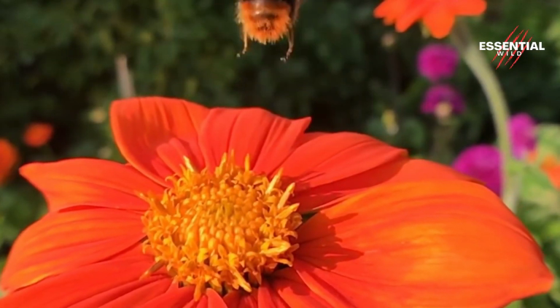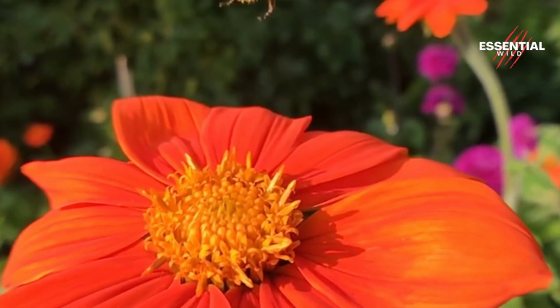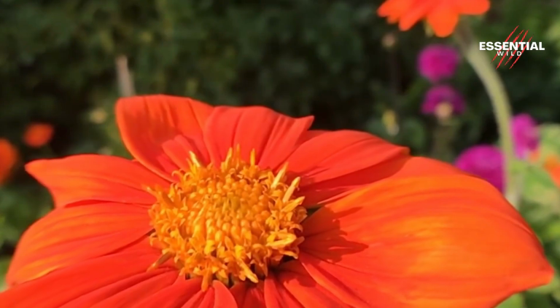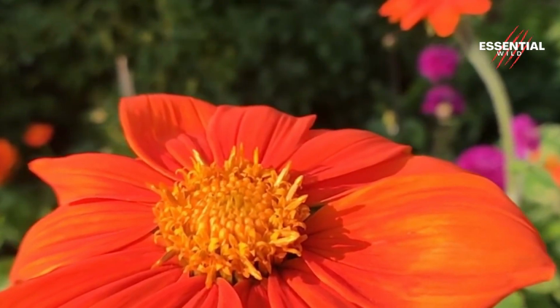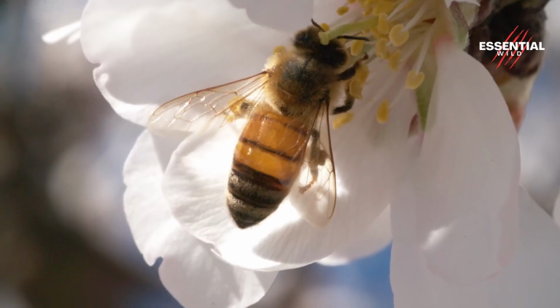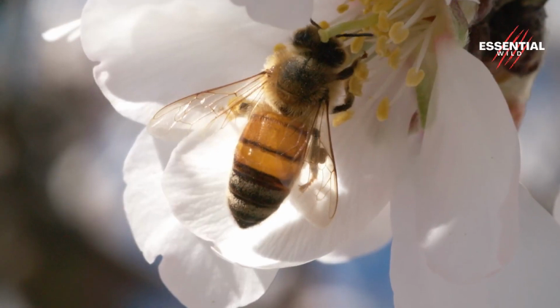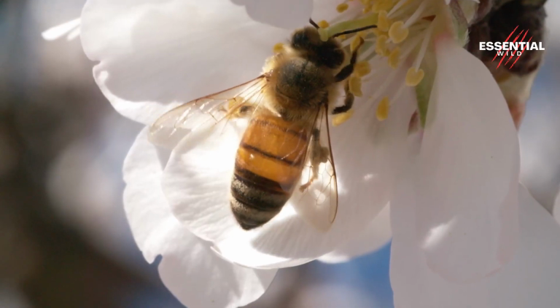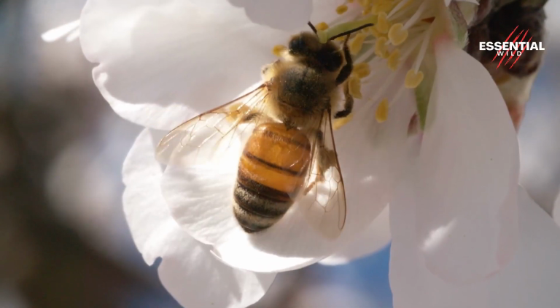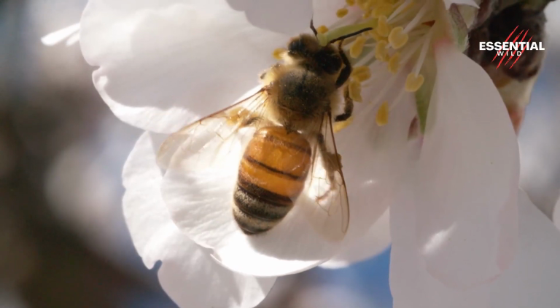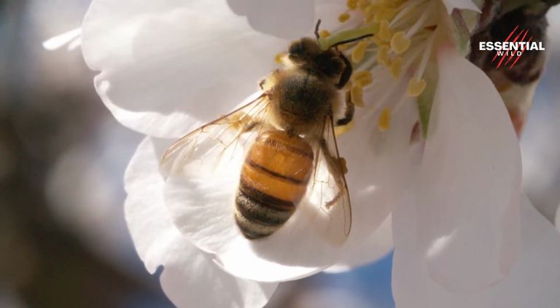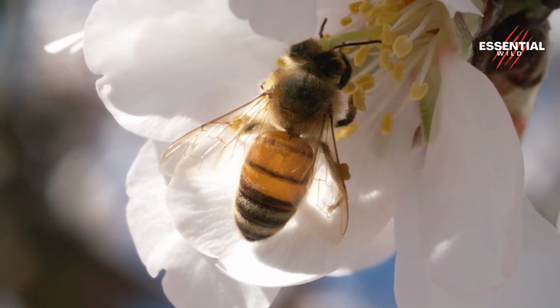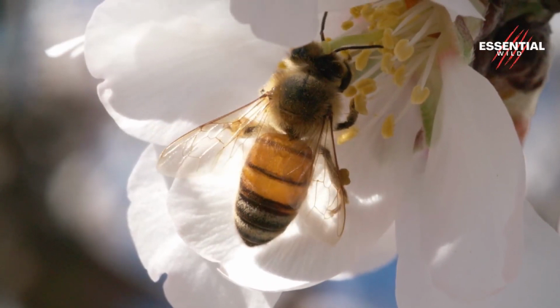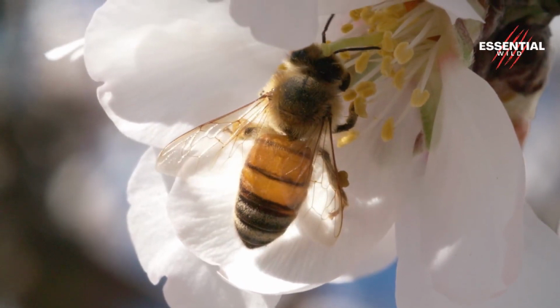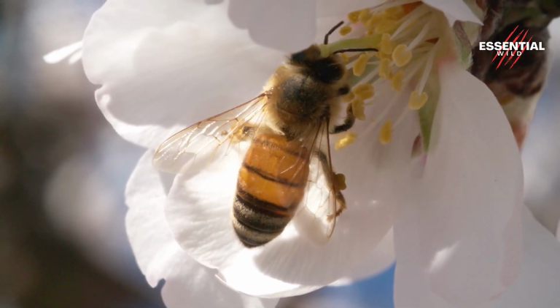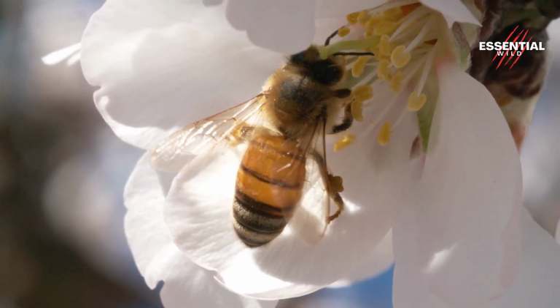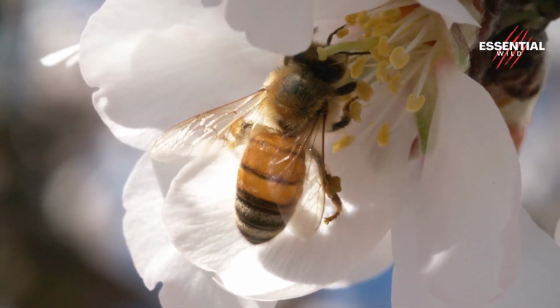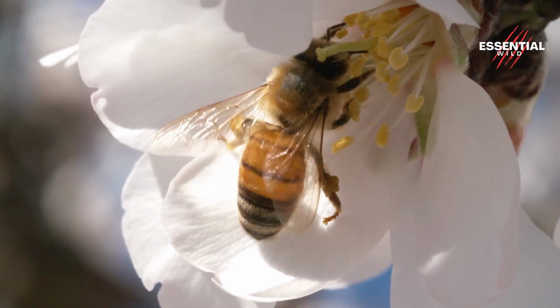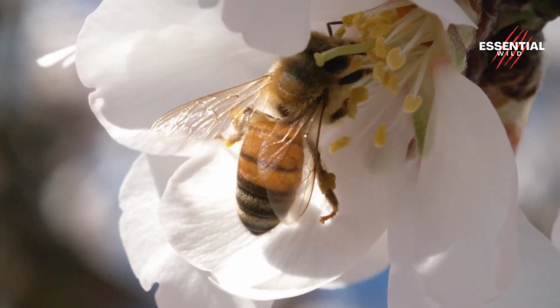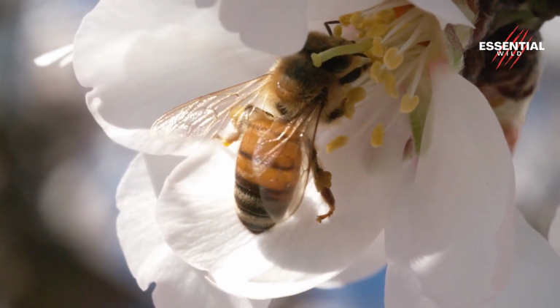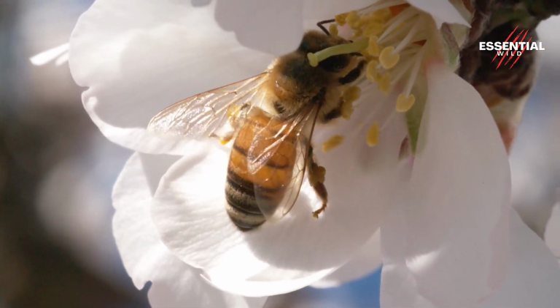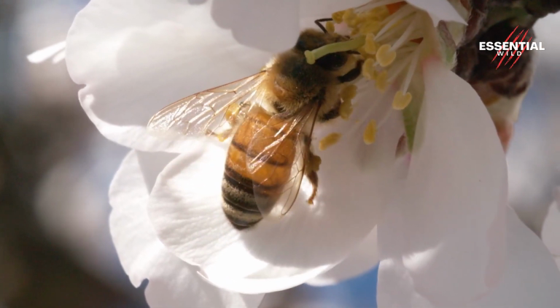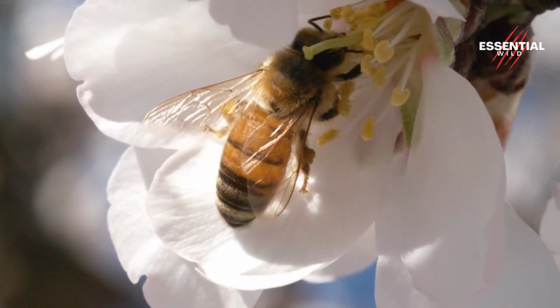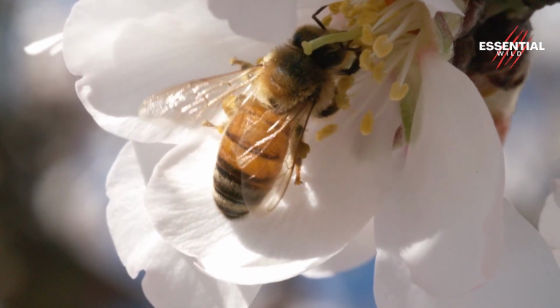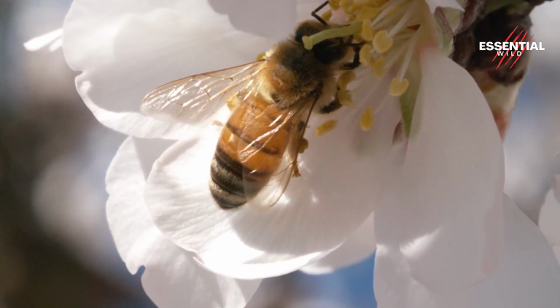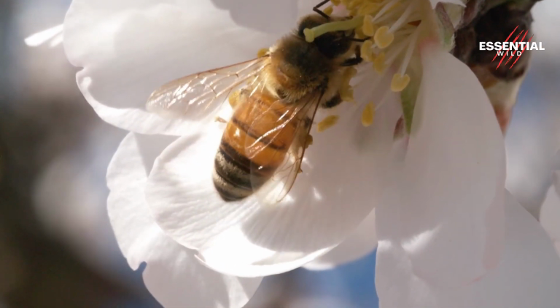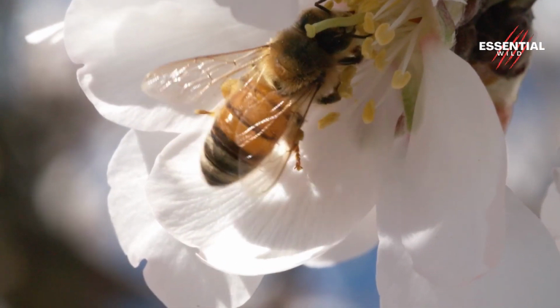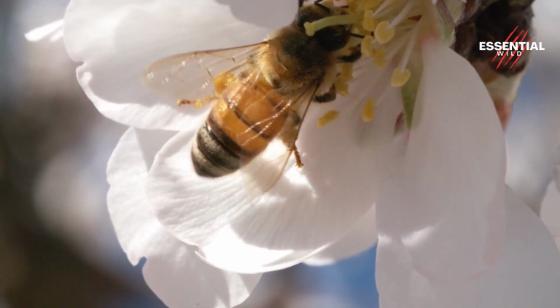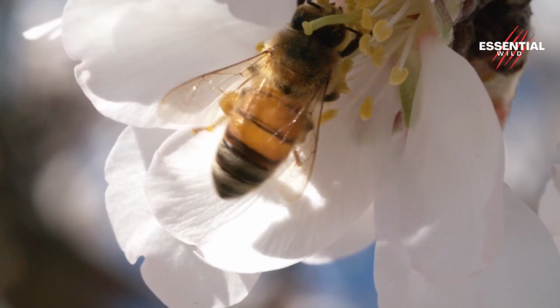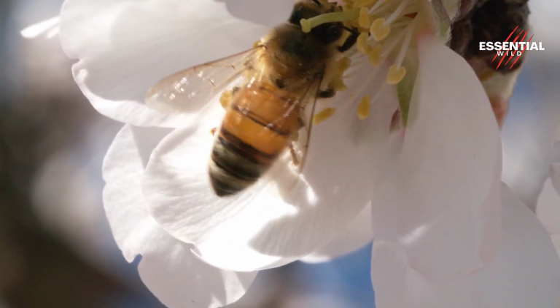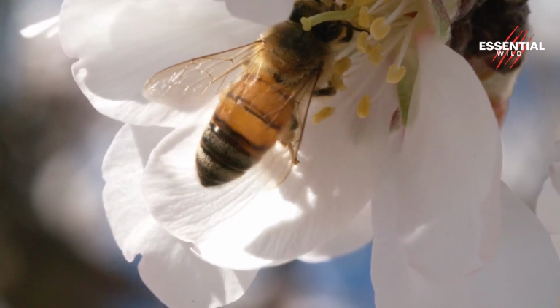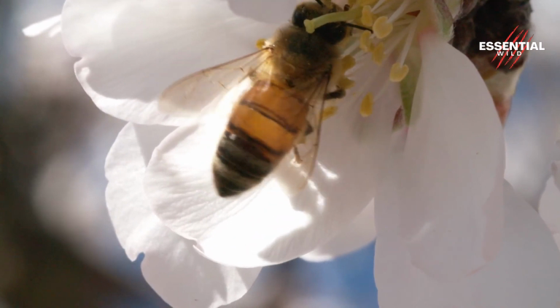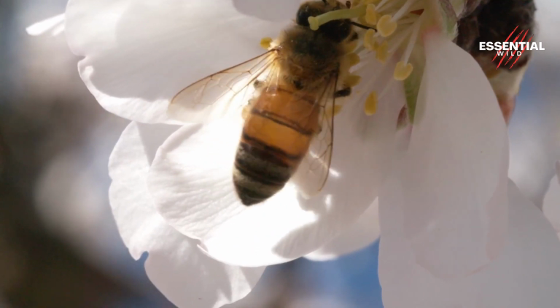The nectar, a sugary liquid secreted by flowers, serves as the raw material for honey production.